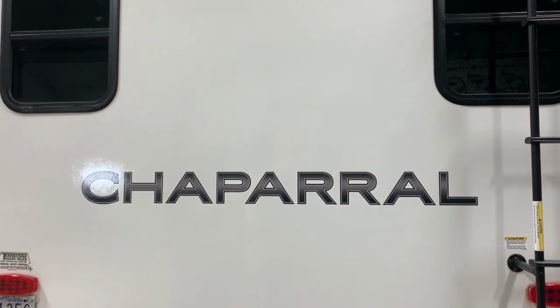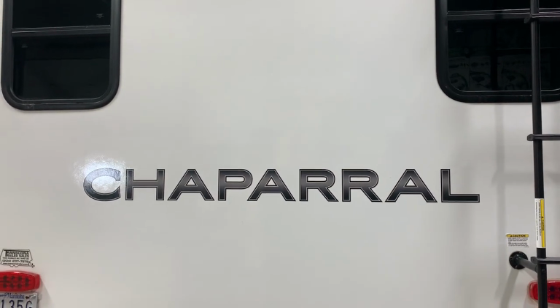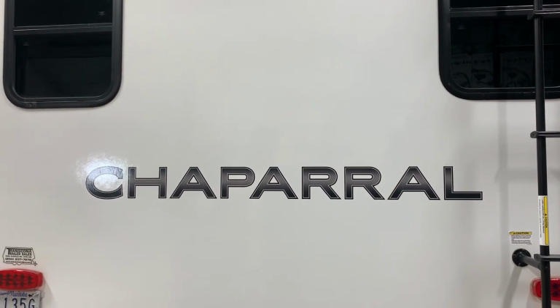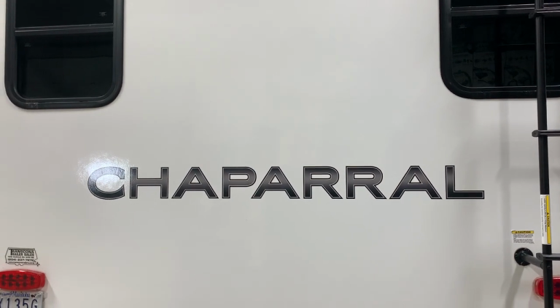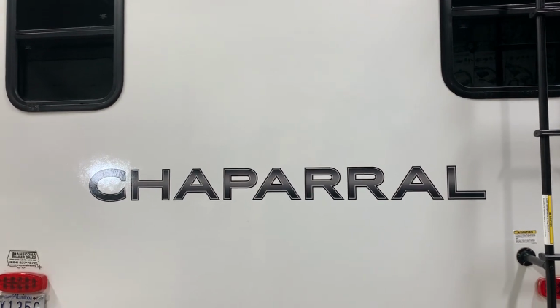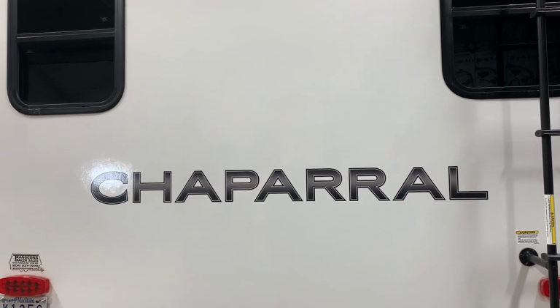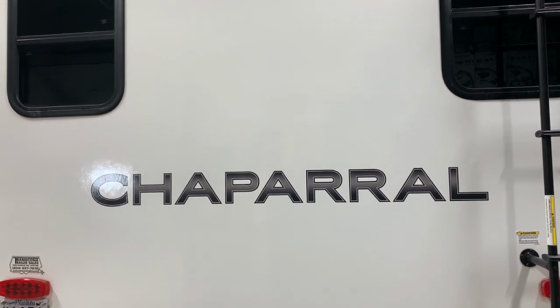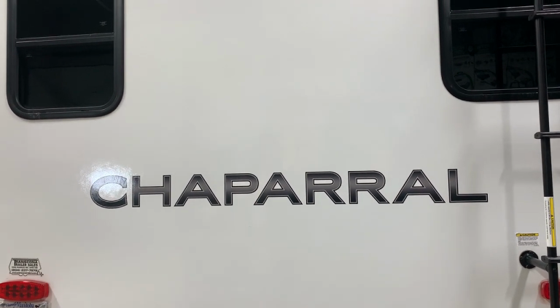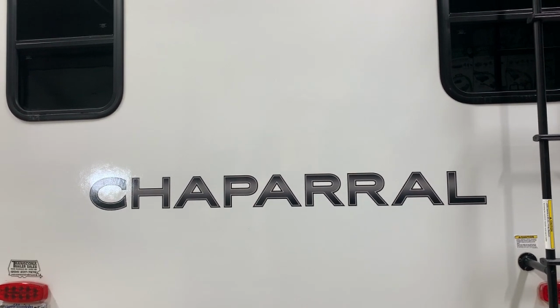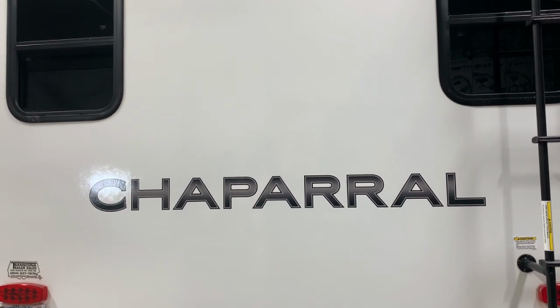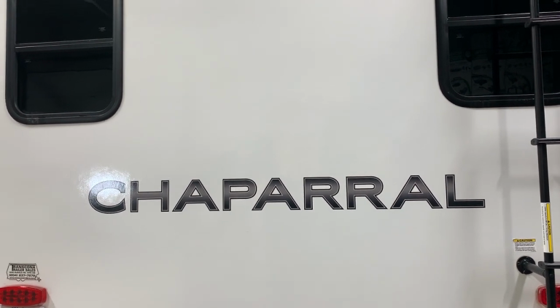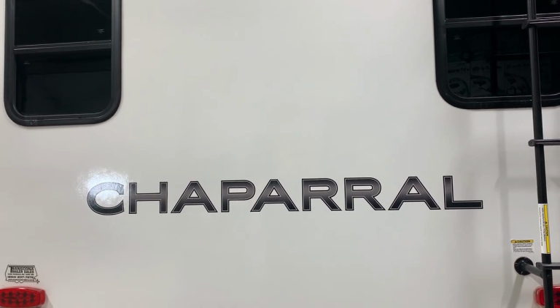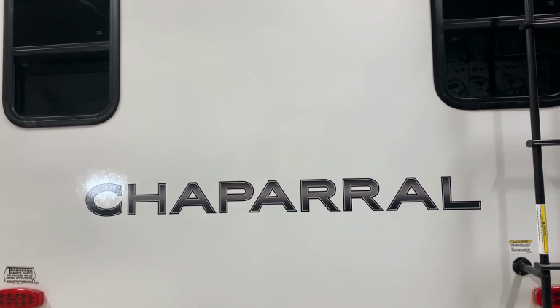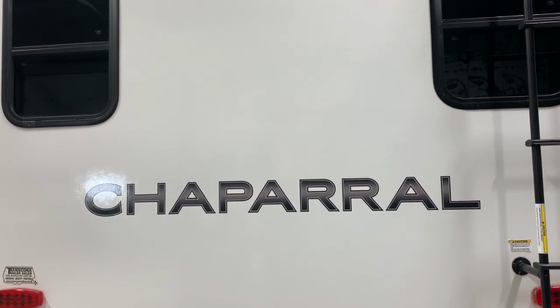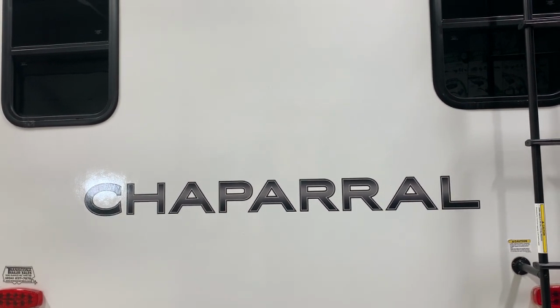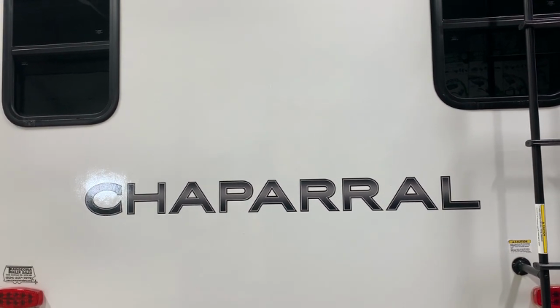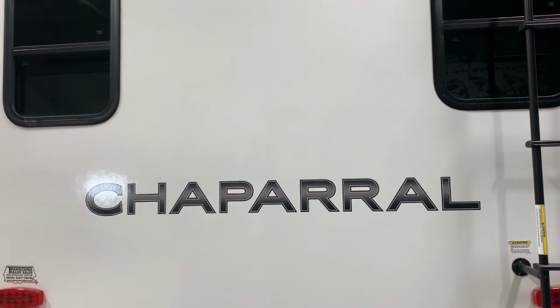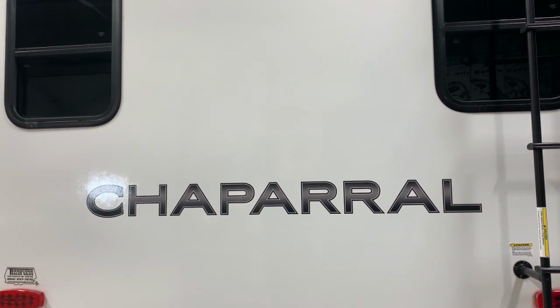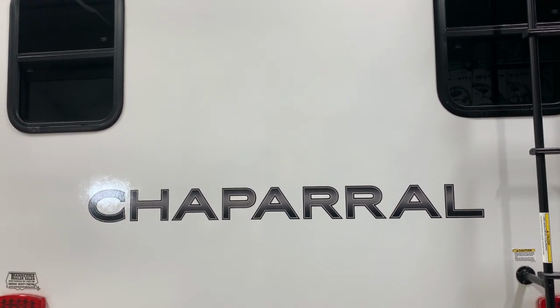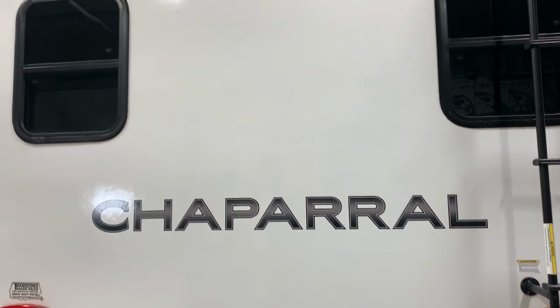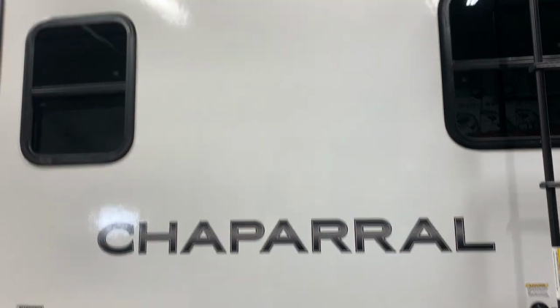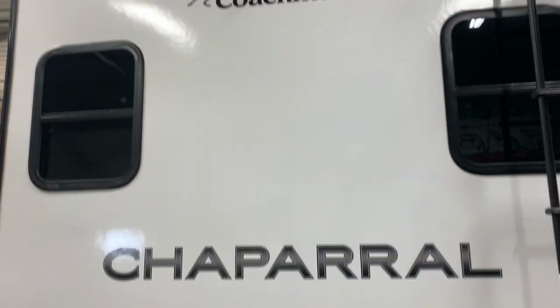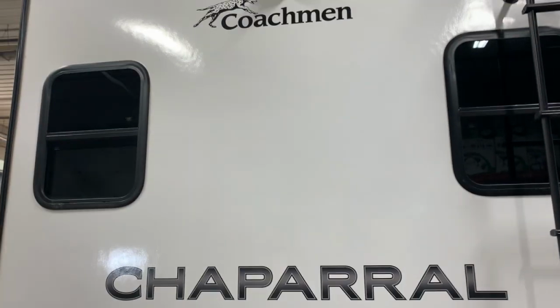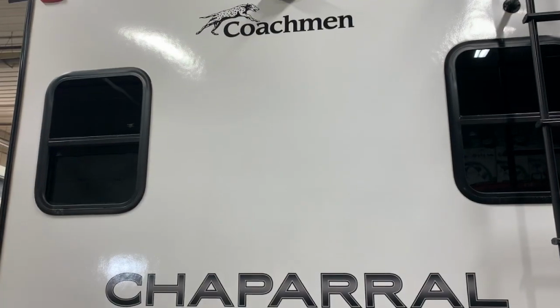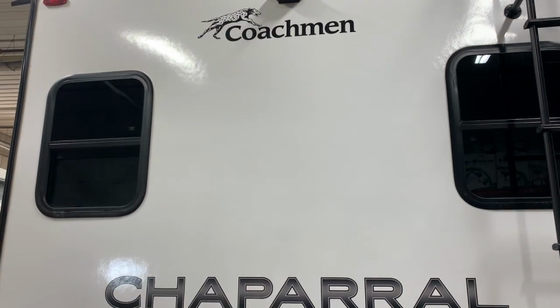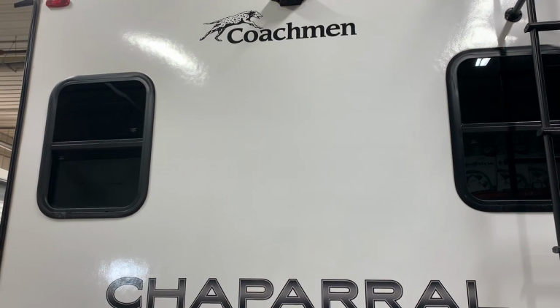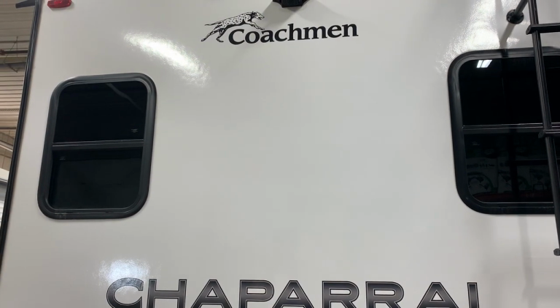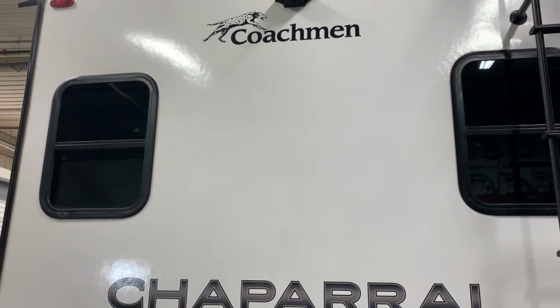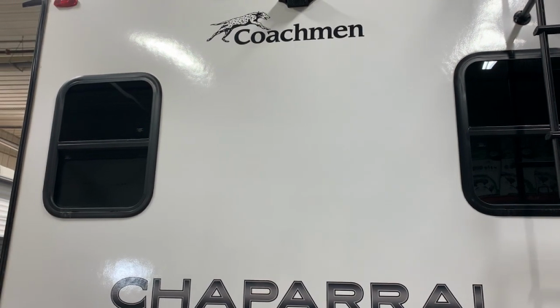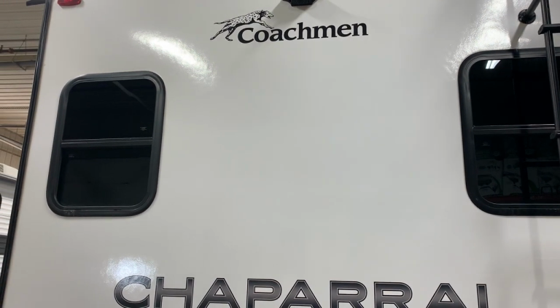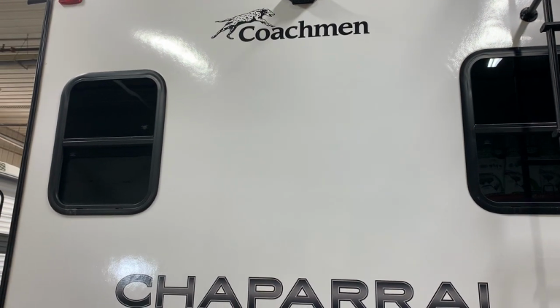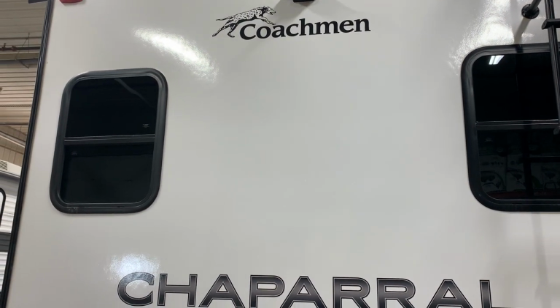Hi there, welcome to Transpone and Trailer Sales and we'll be walking you through your 2022 Chaparral 30 BHS.